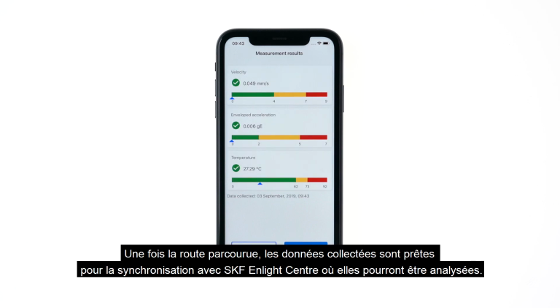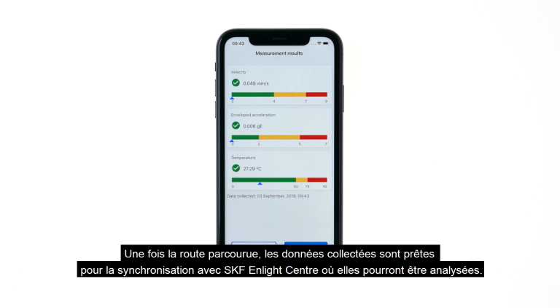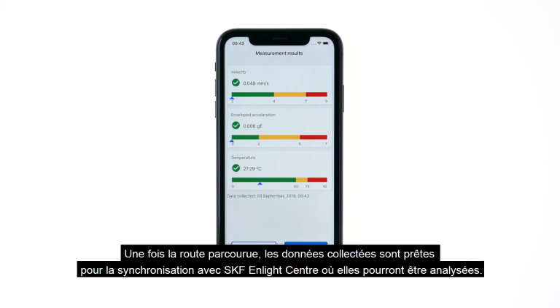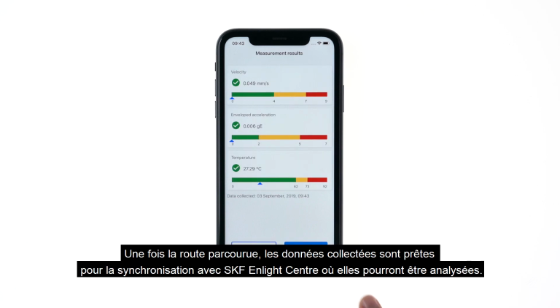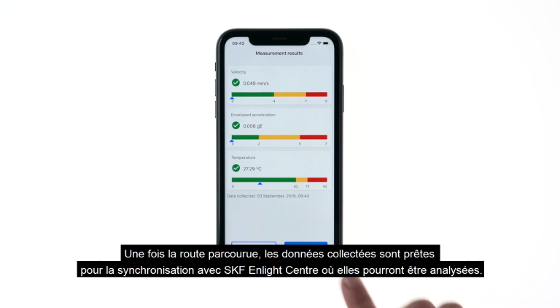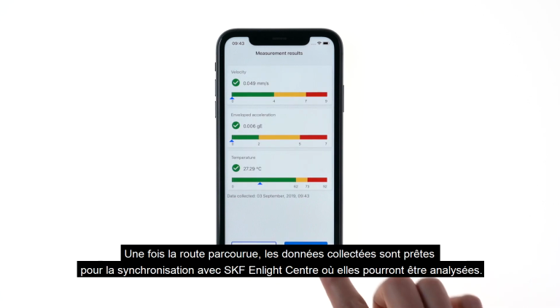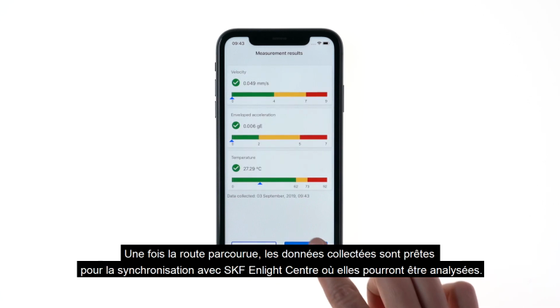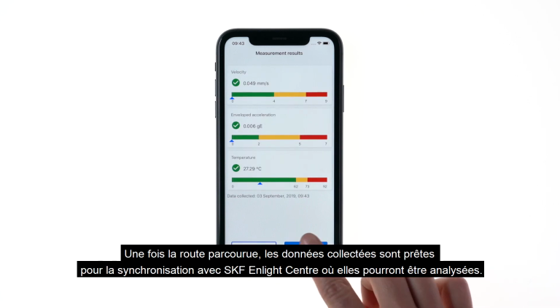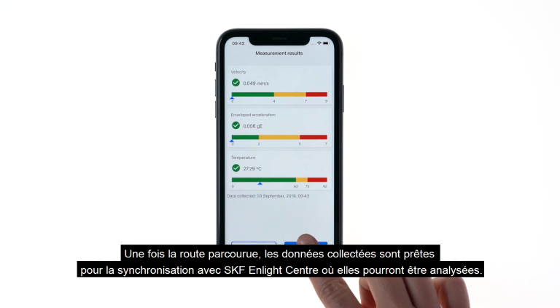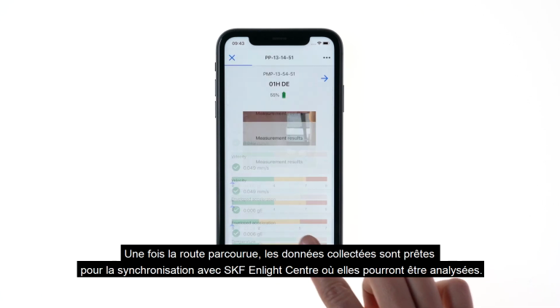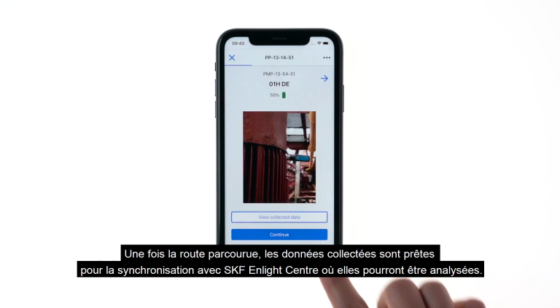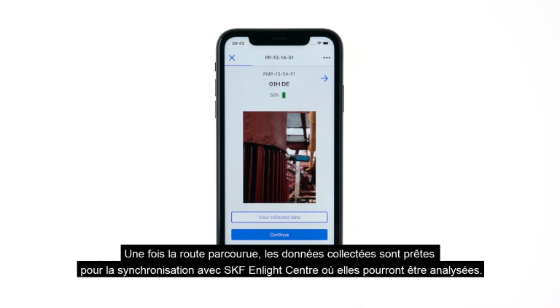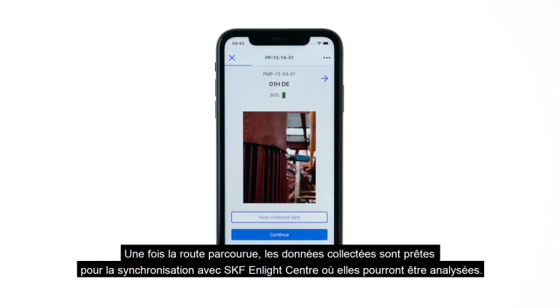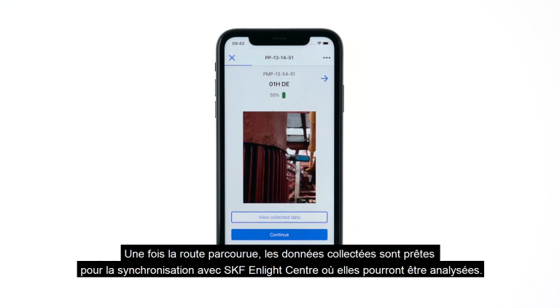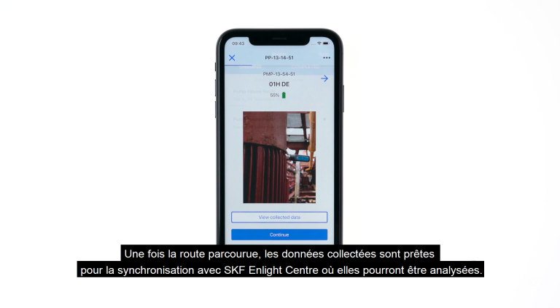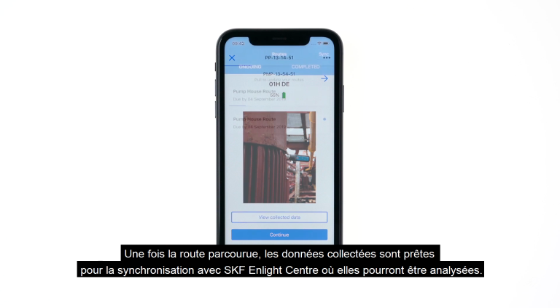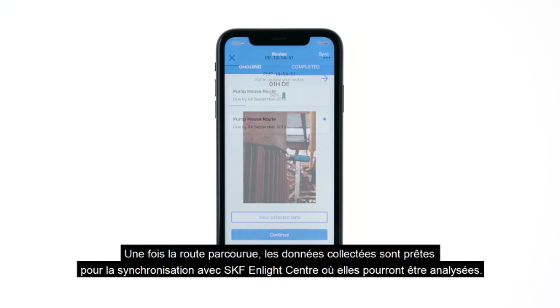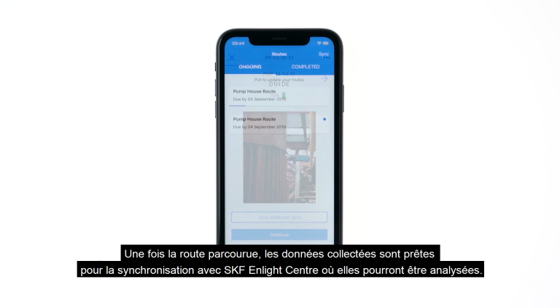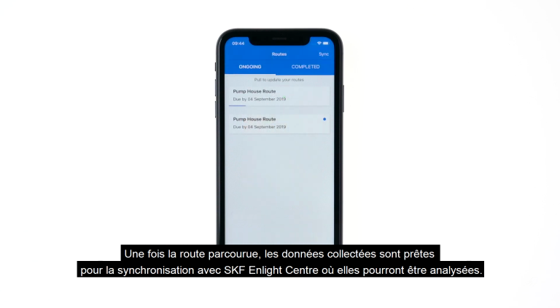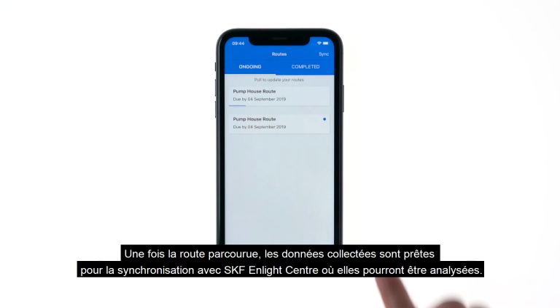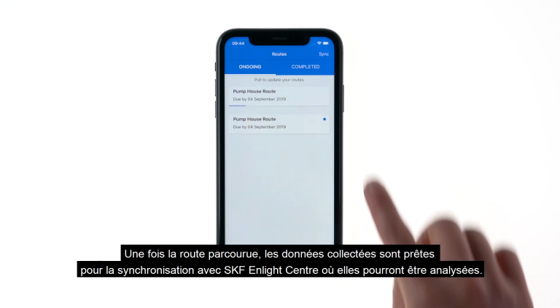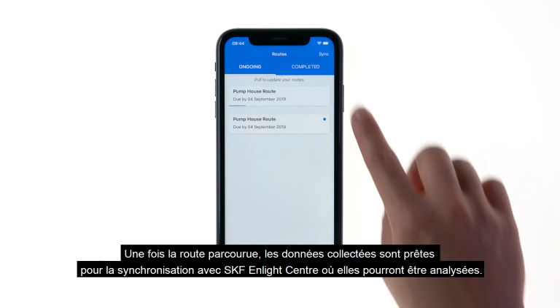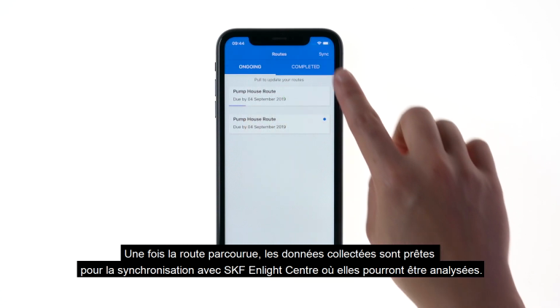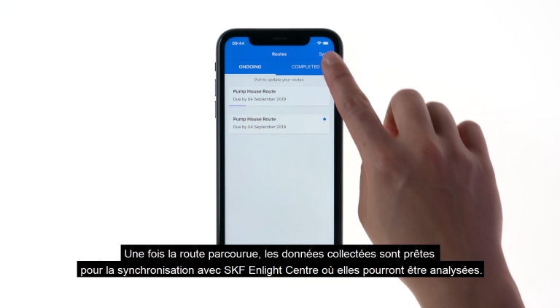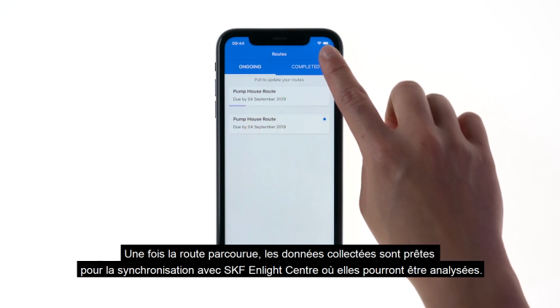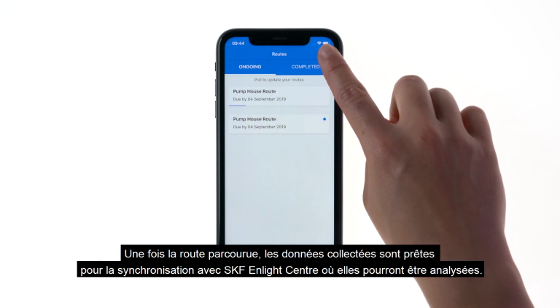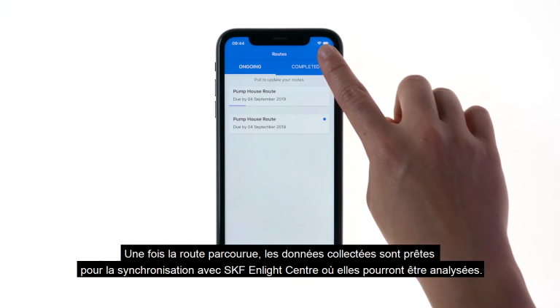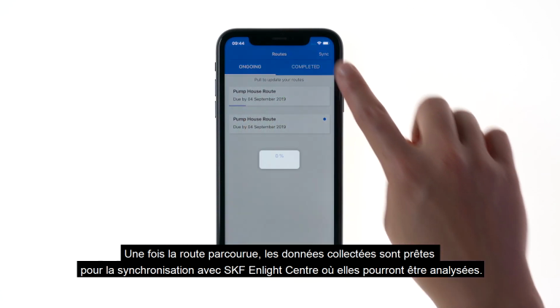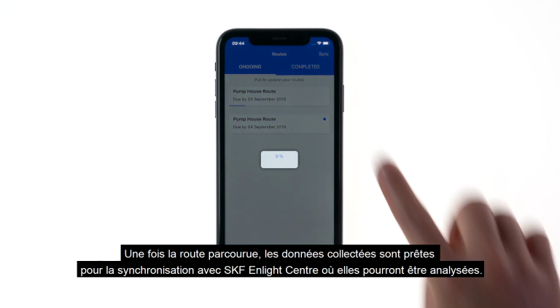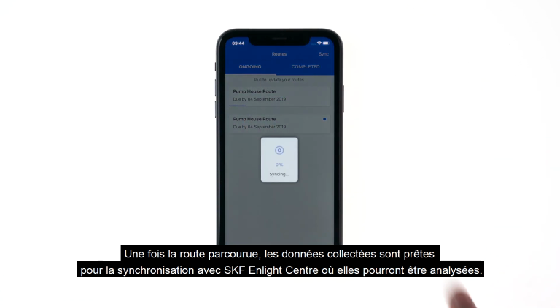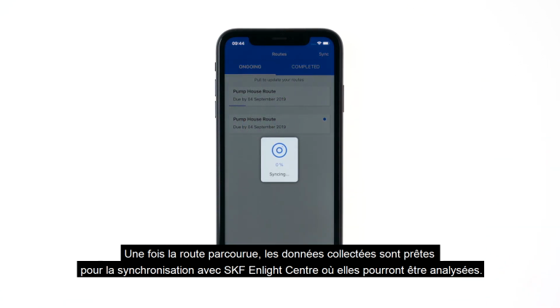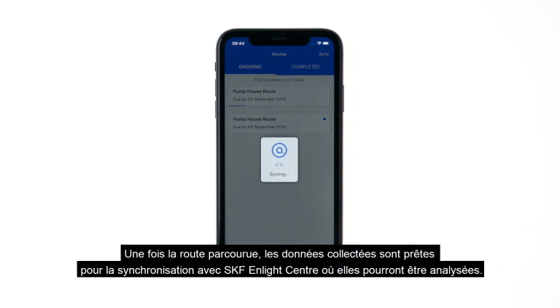After finishing the route, the collected data is ready to be synced with SKF Inlight Center, where the data can be analyzed.